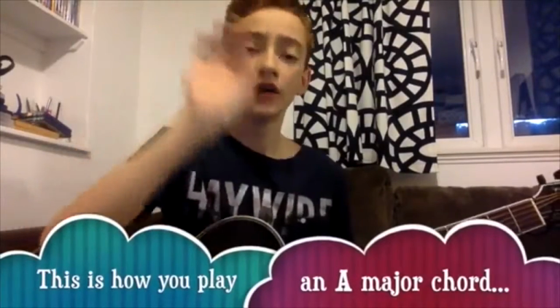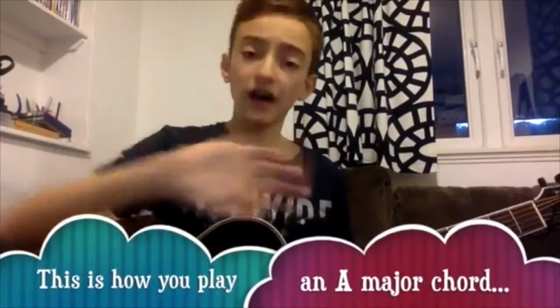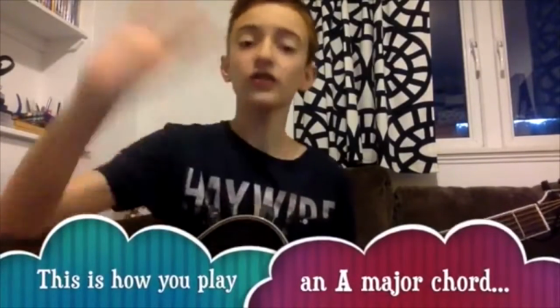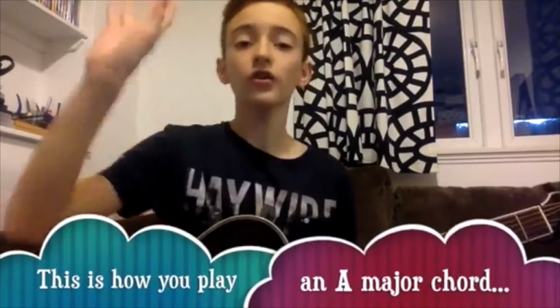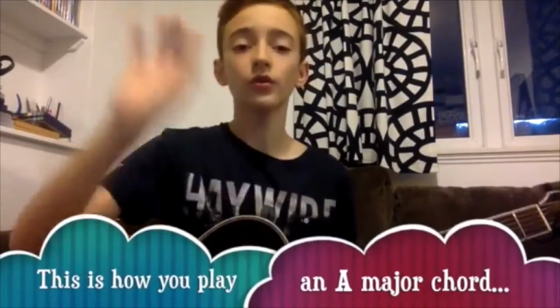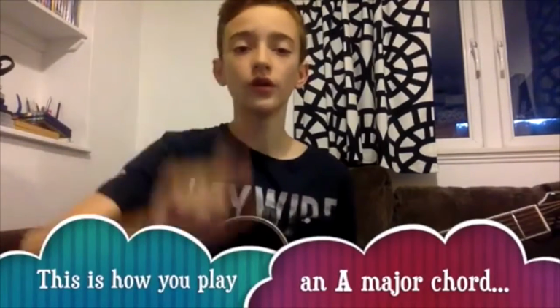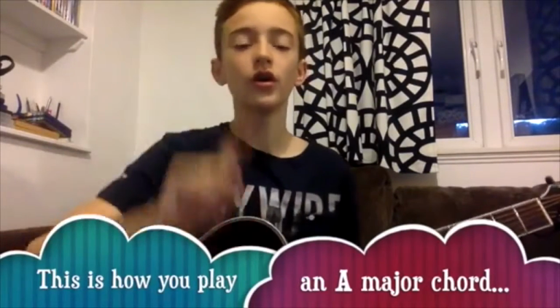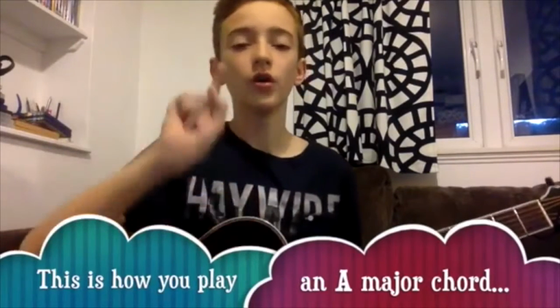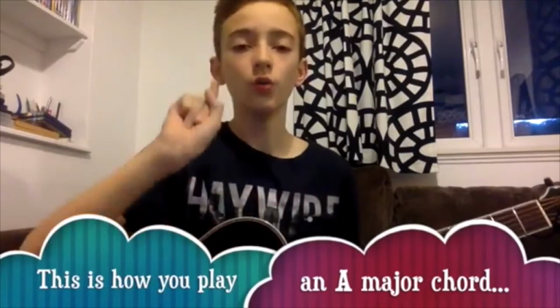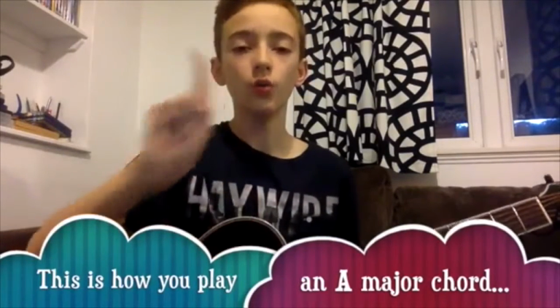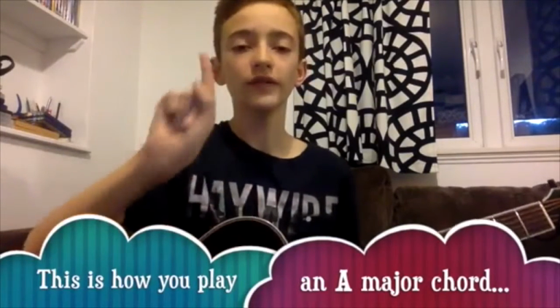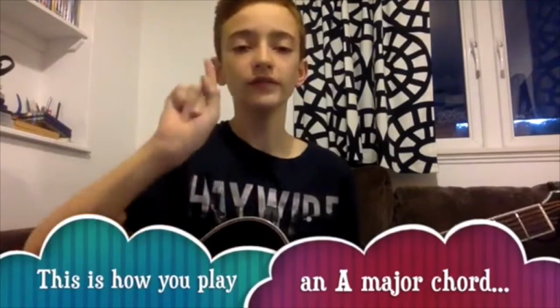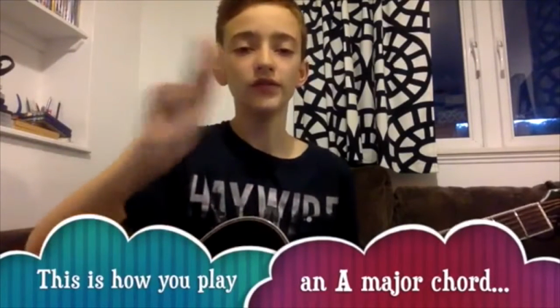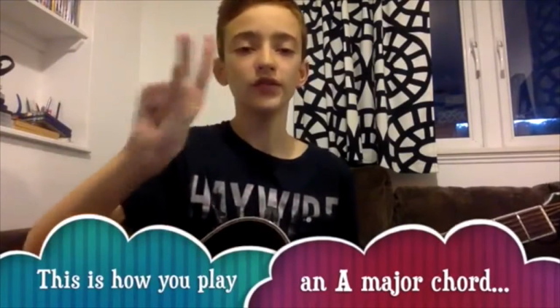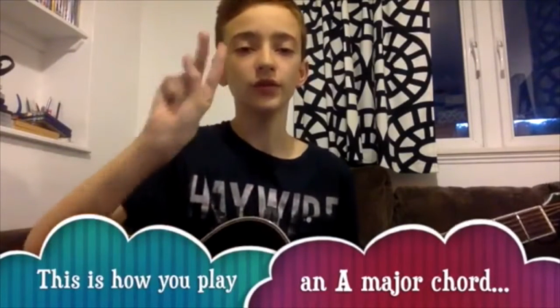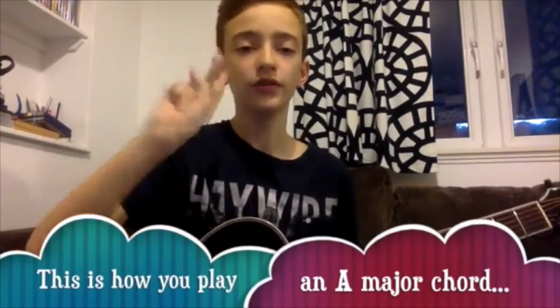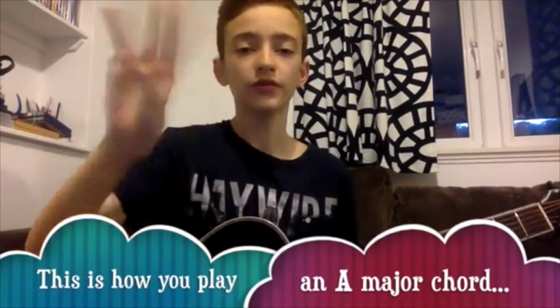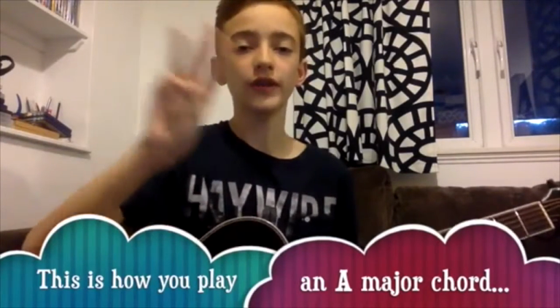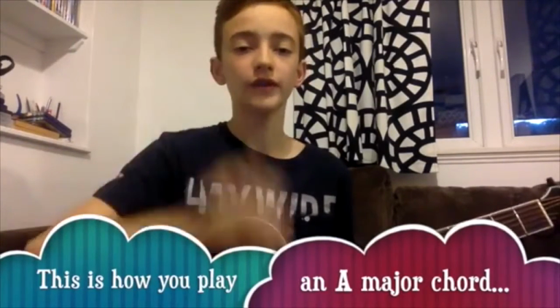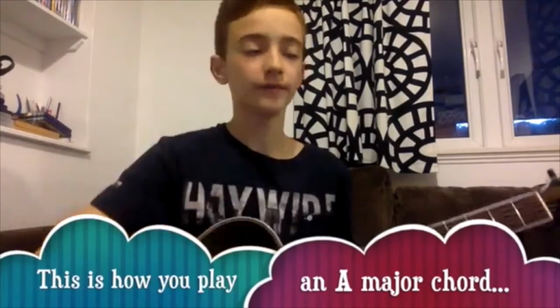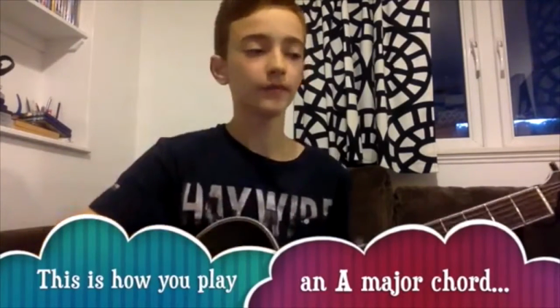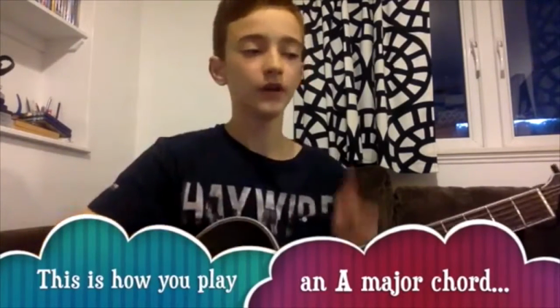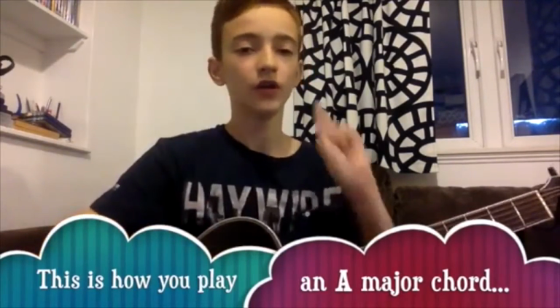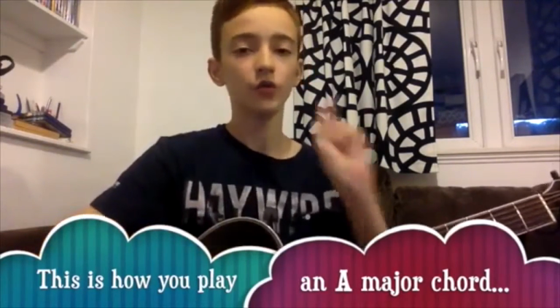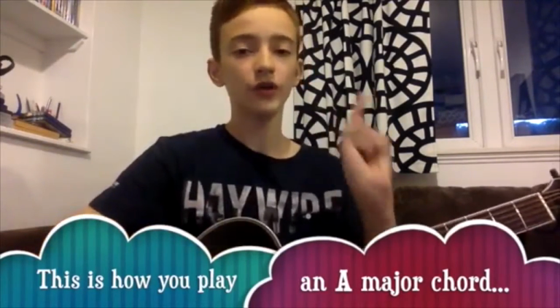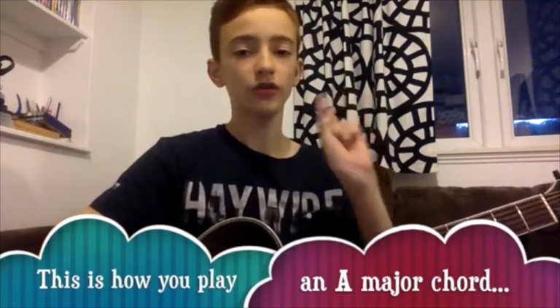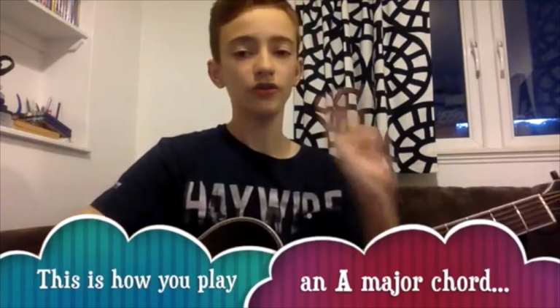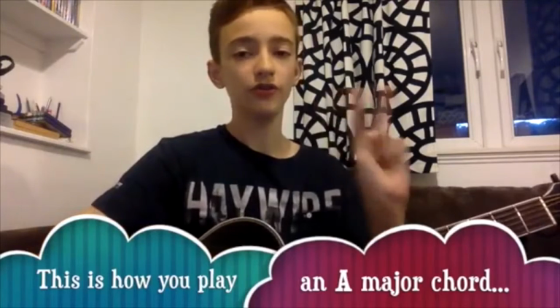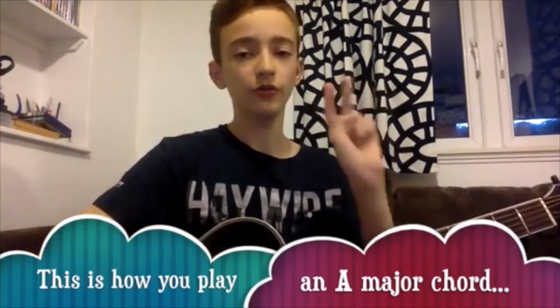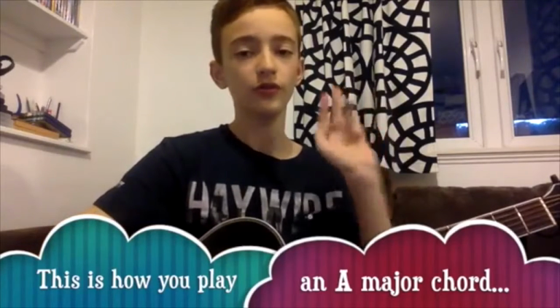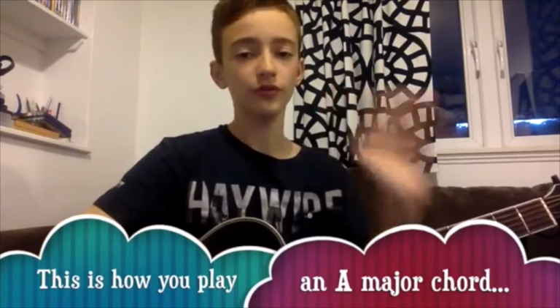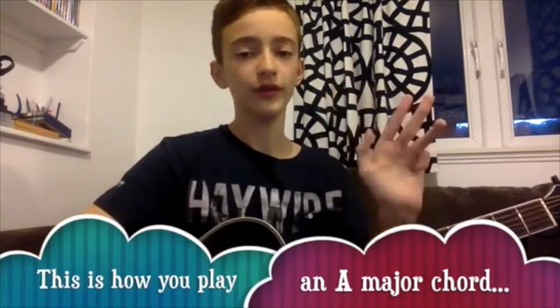Hello. One, two, three. One, two, three.